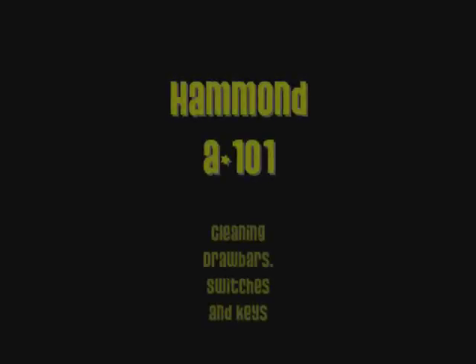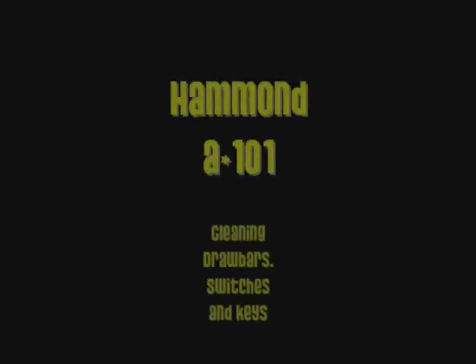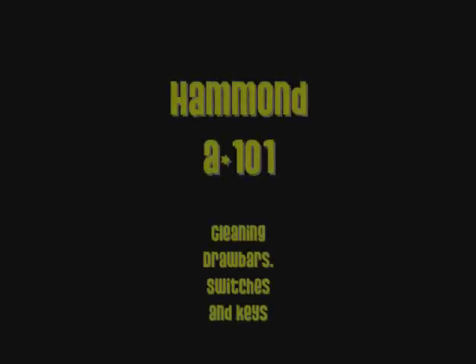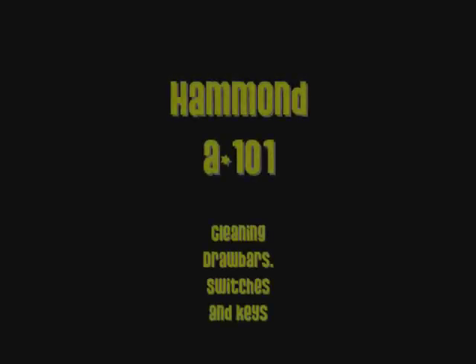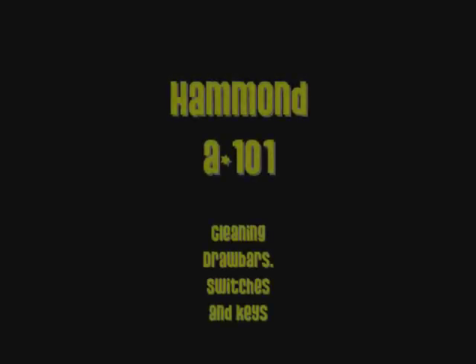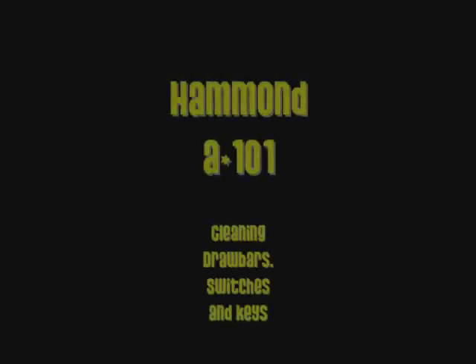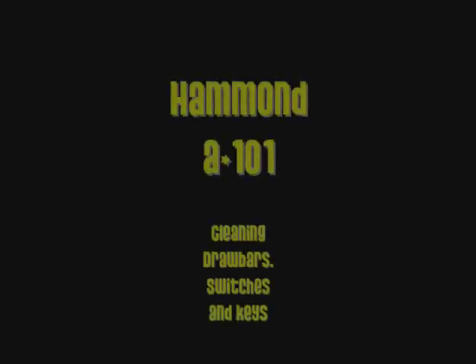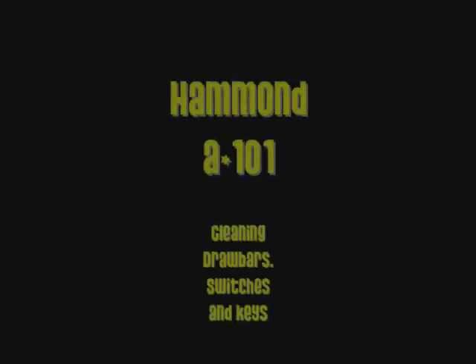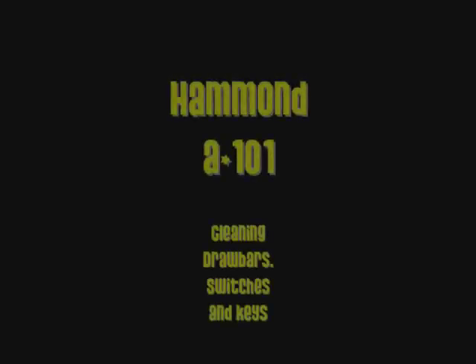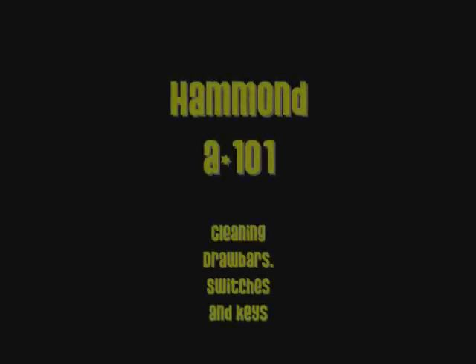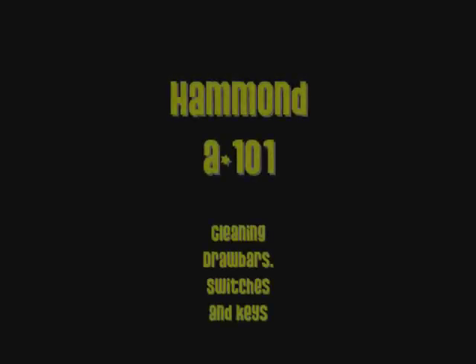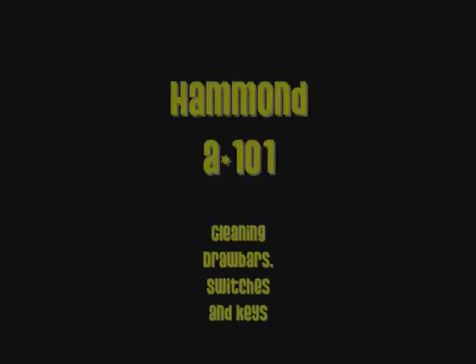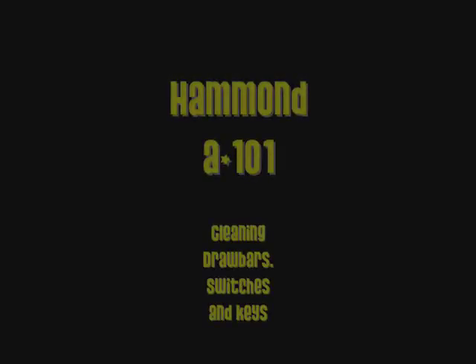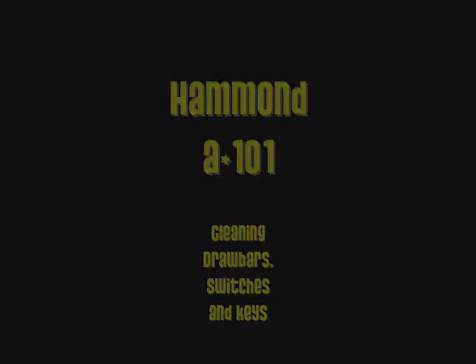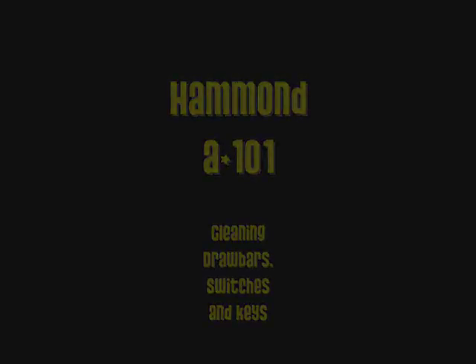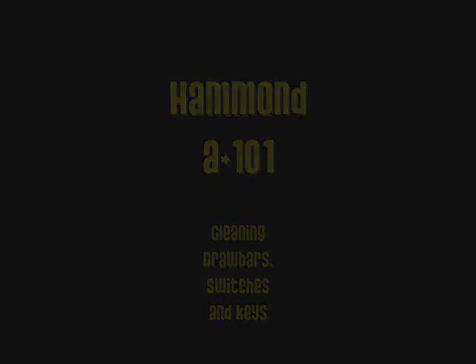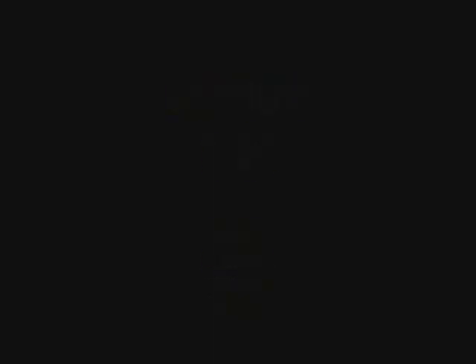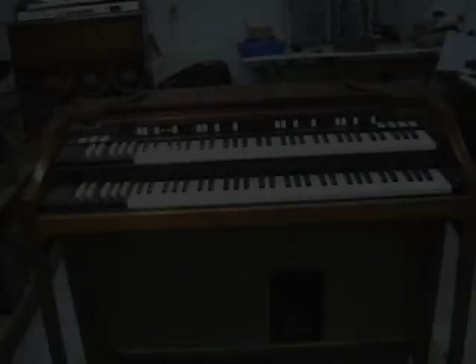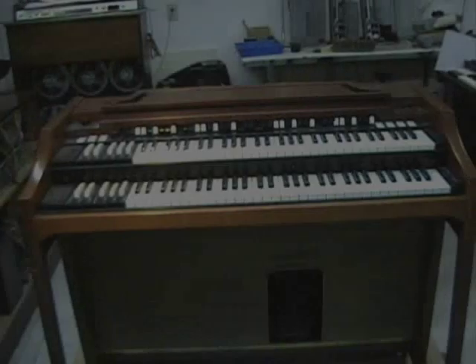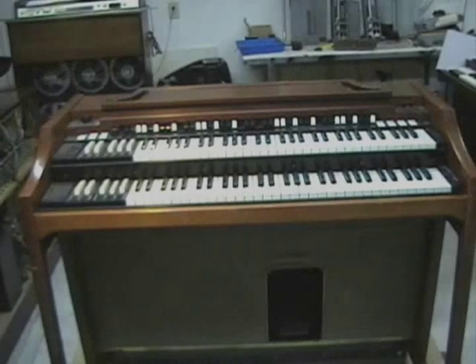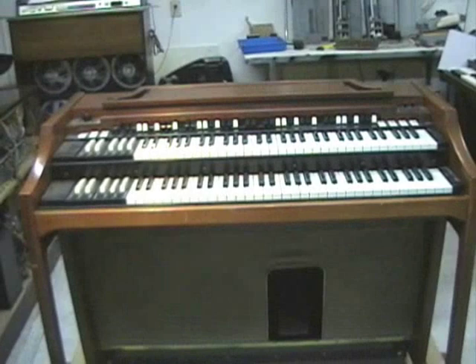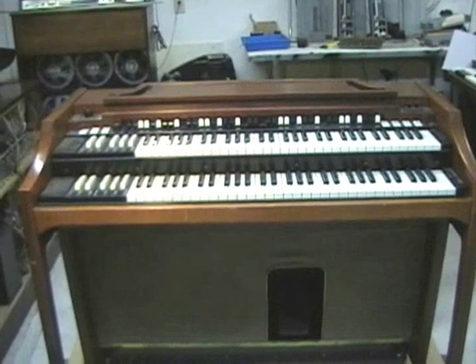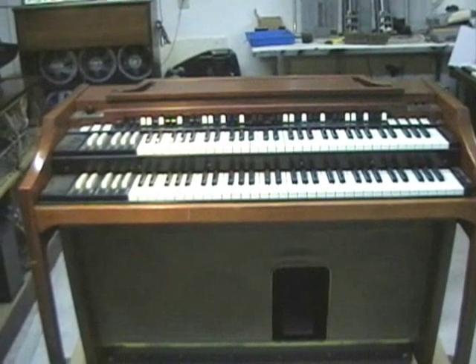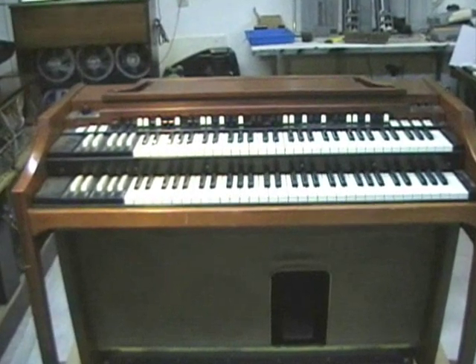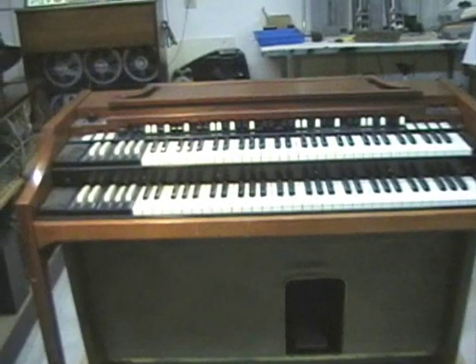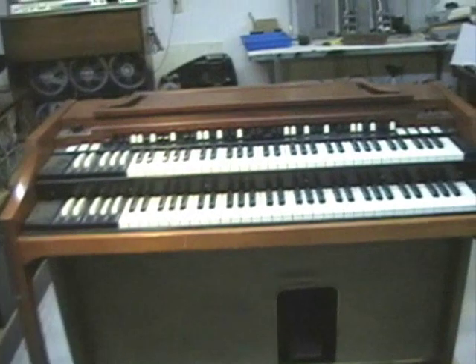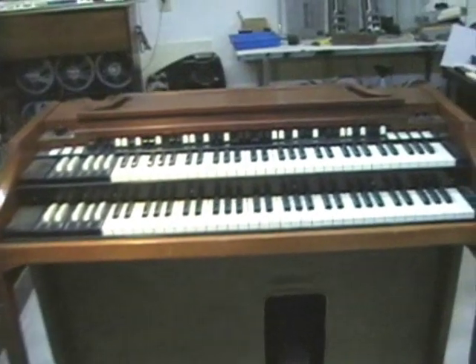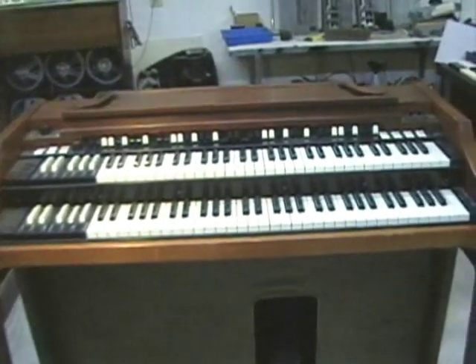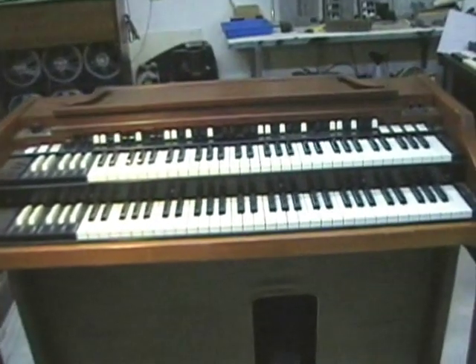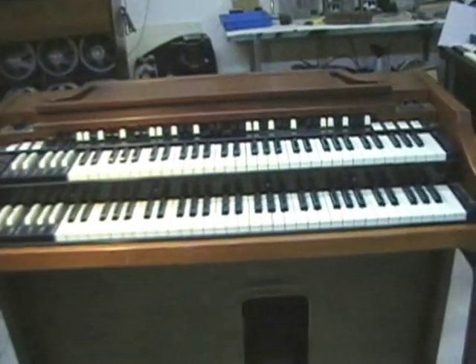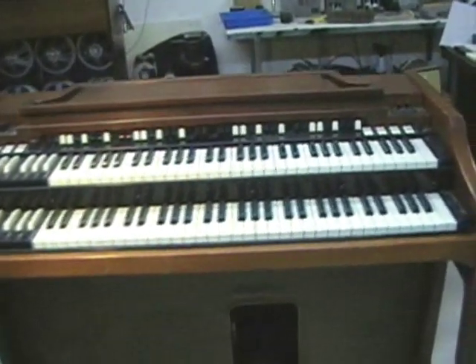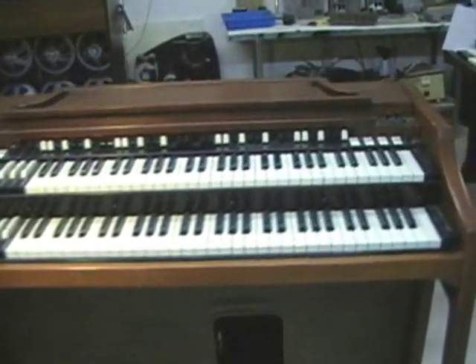Here we're going to clean the drawbars, switches, and keys on a Hammond A101.